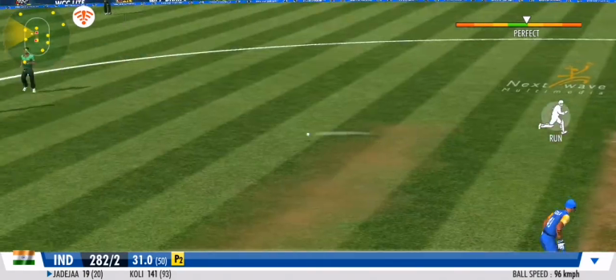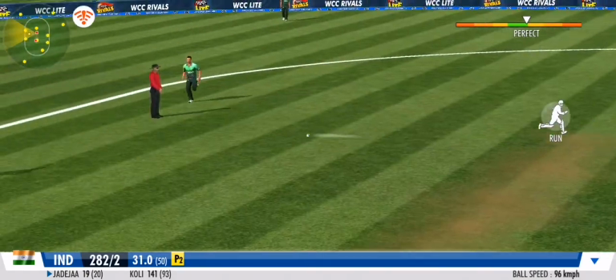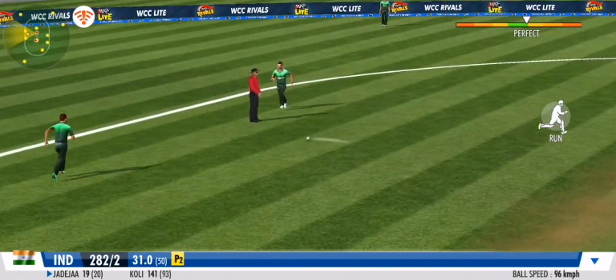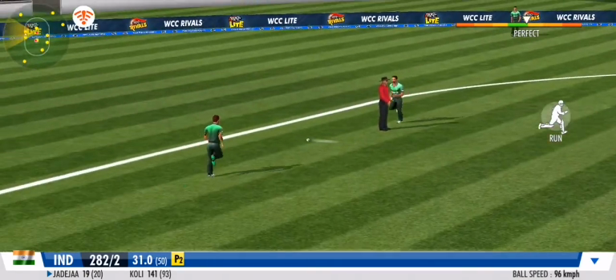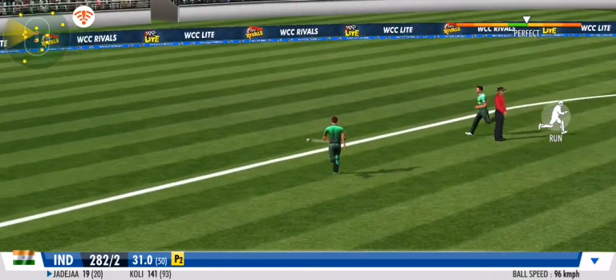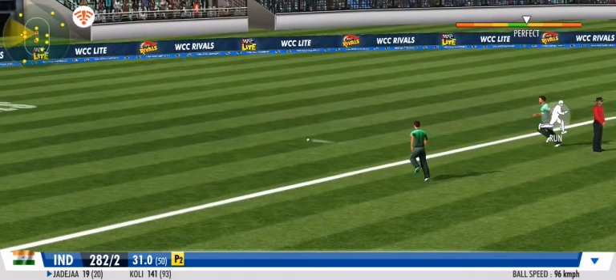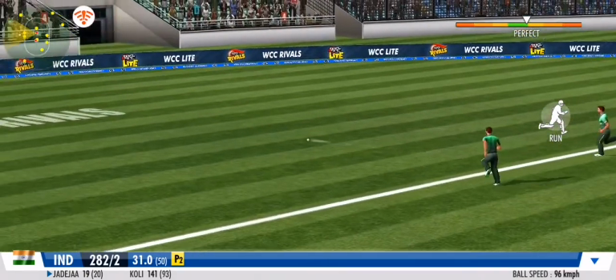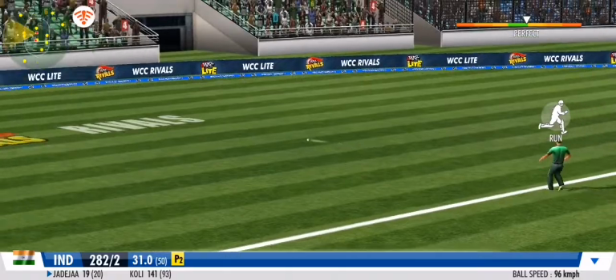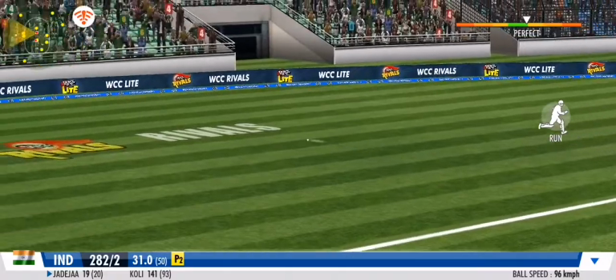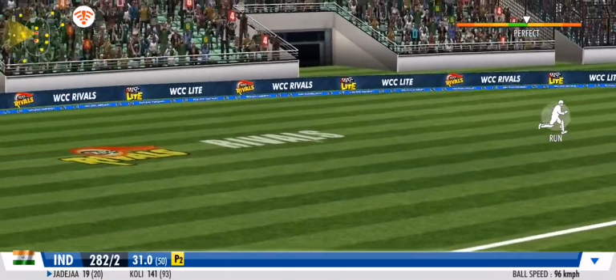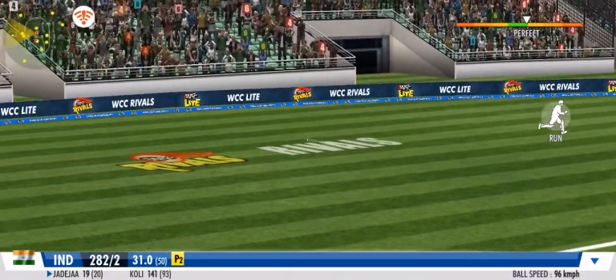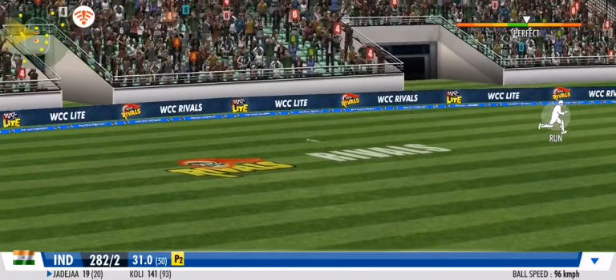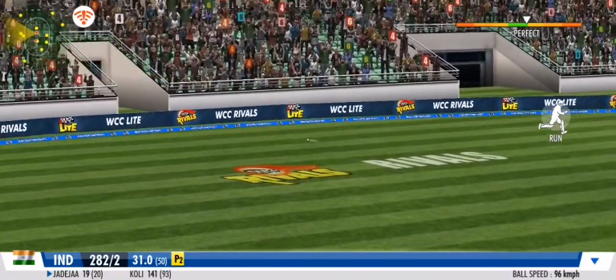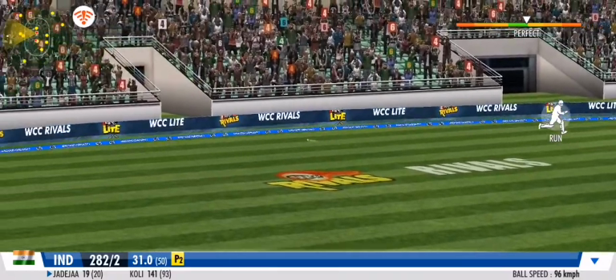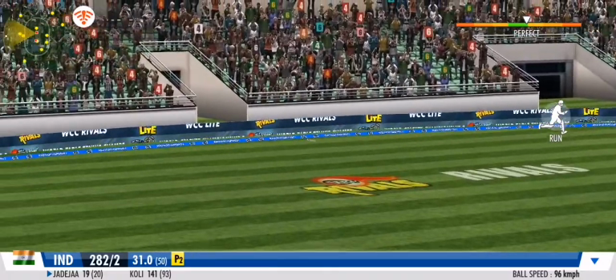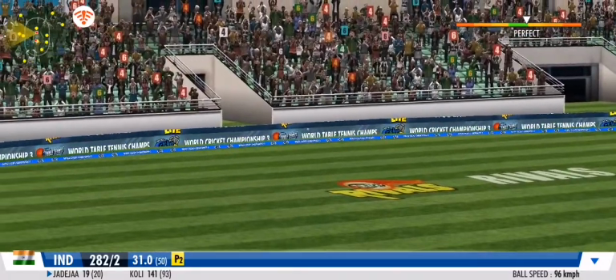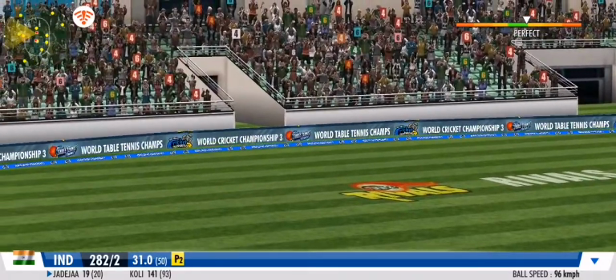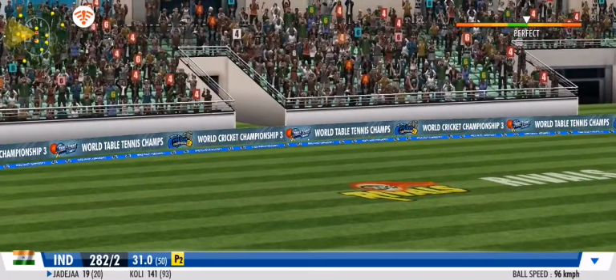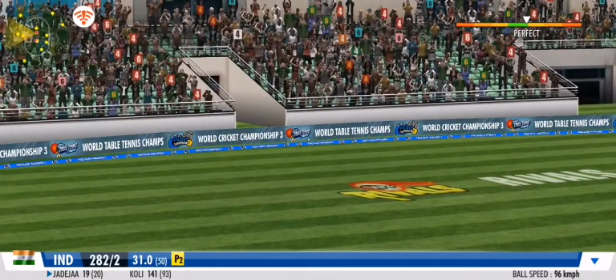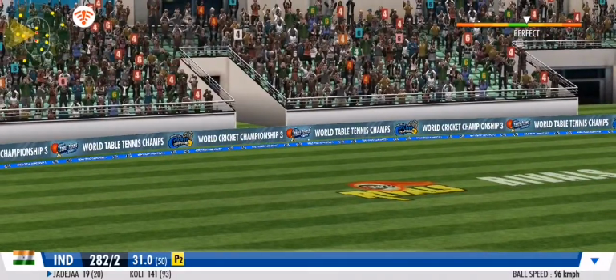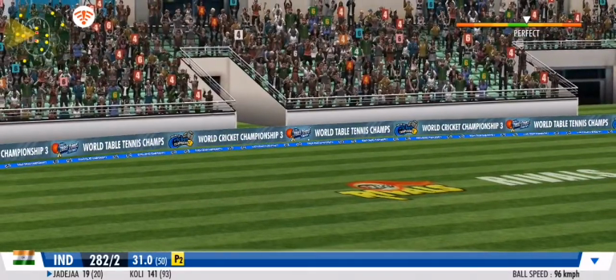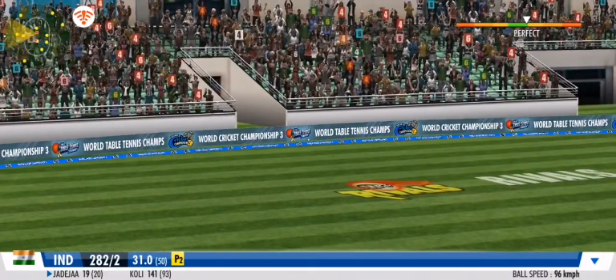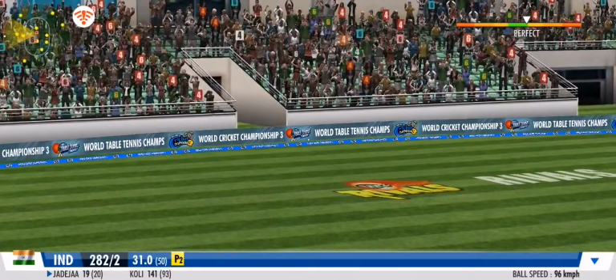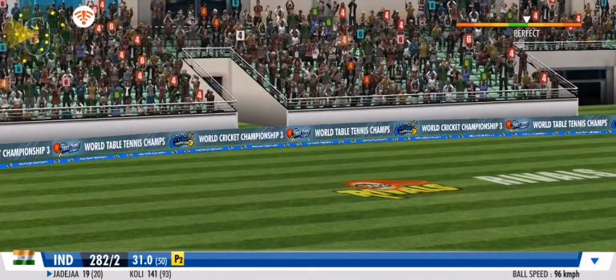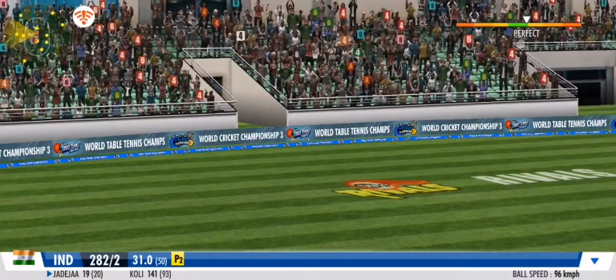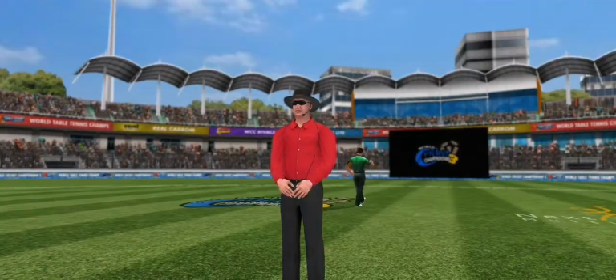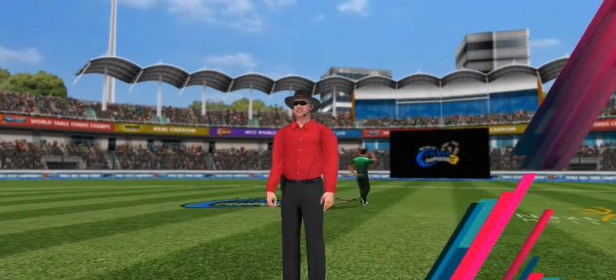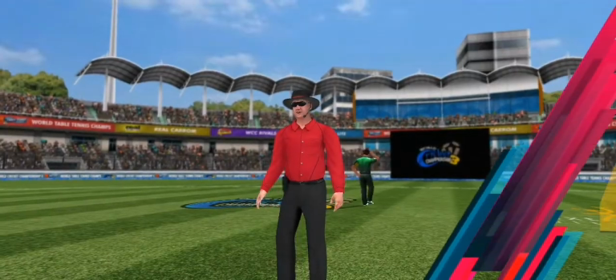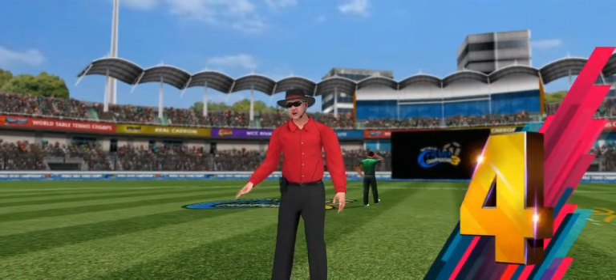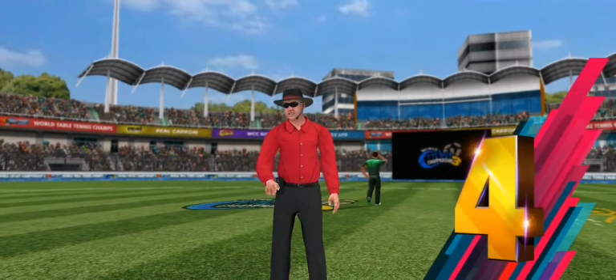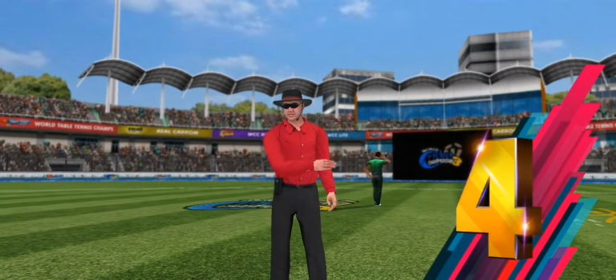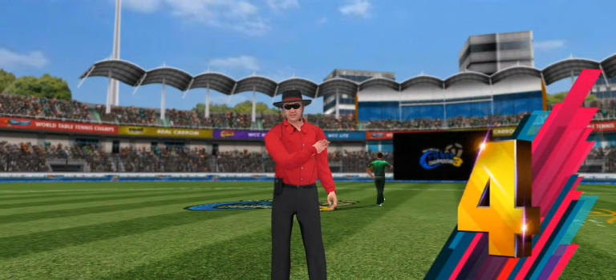Flicks it away to the onside this time for more runs. That ball races away to the boundary — bang!